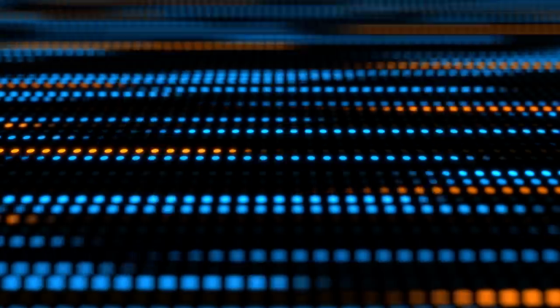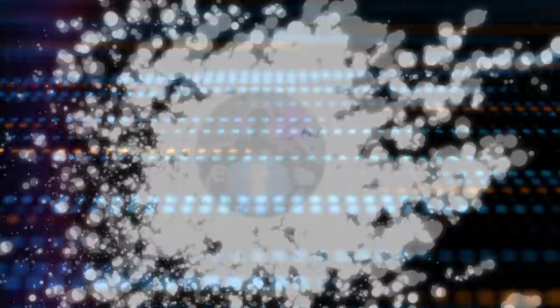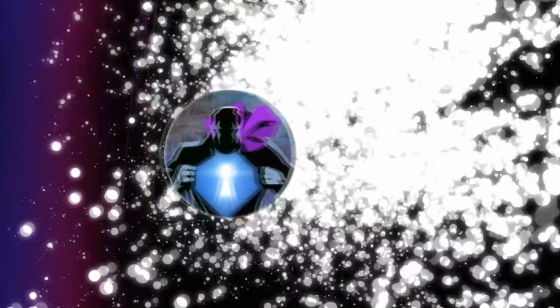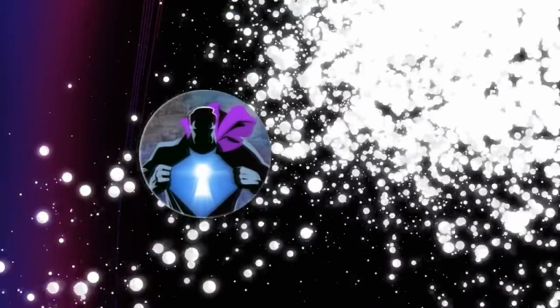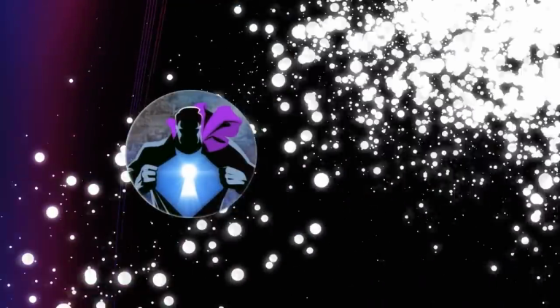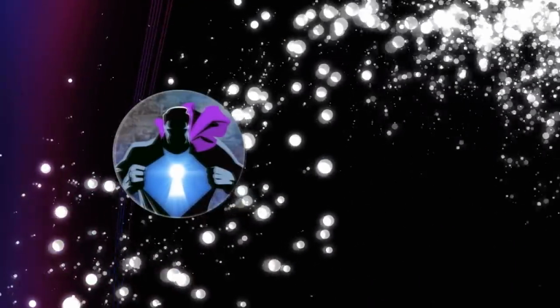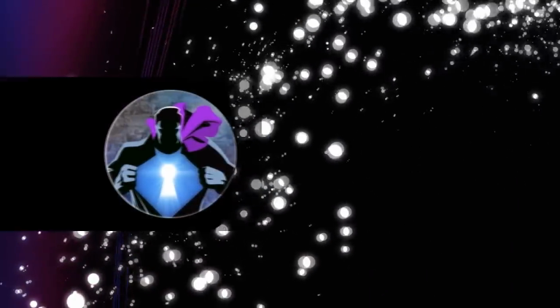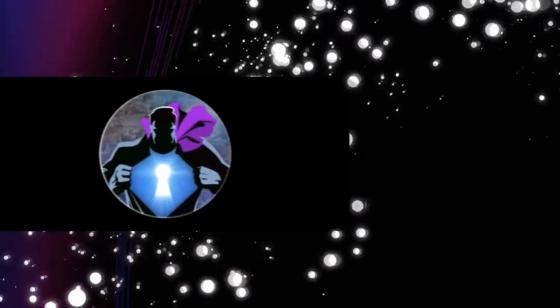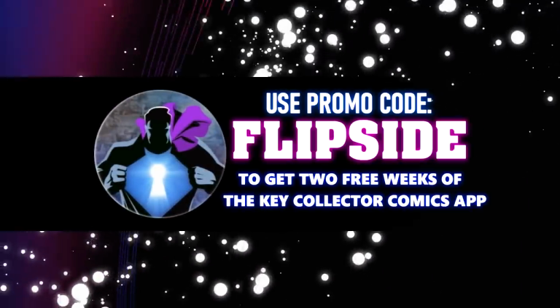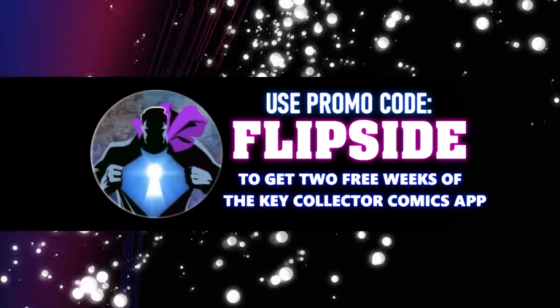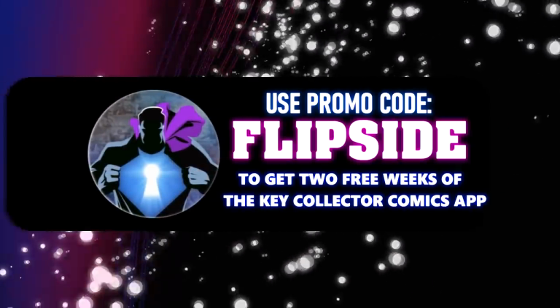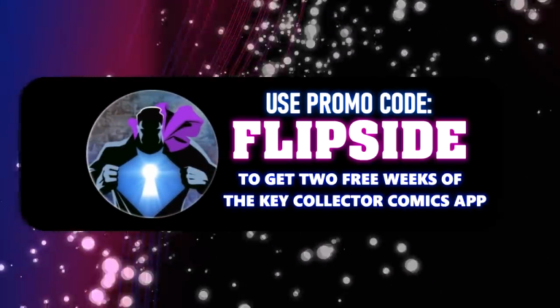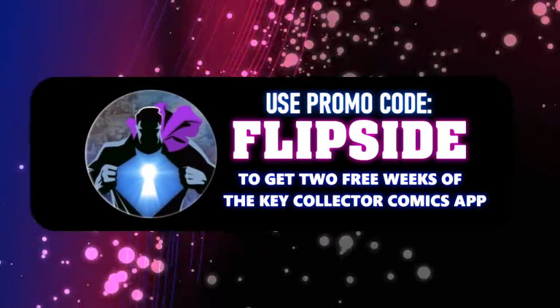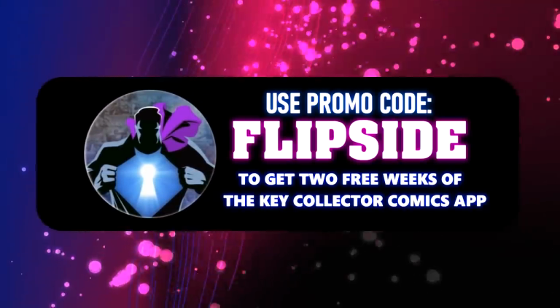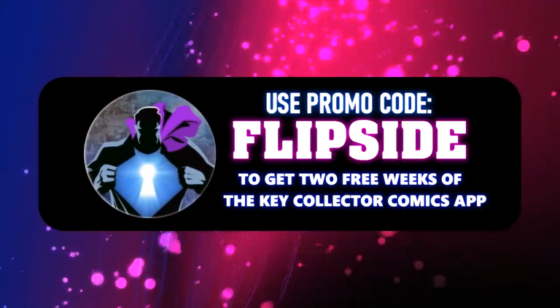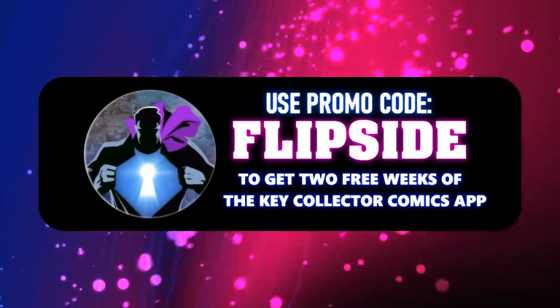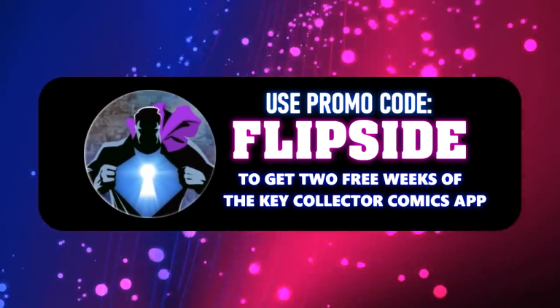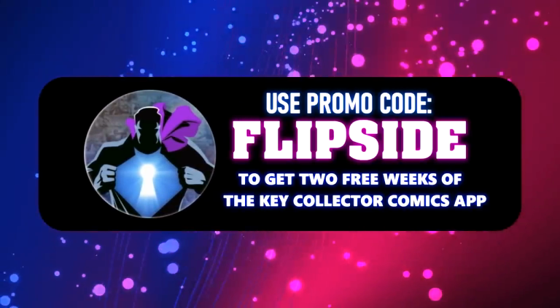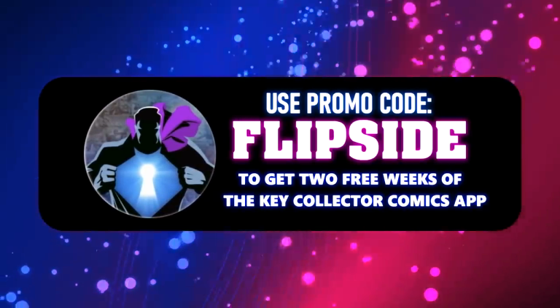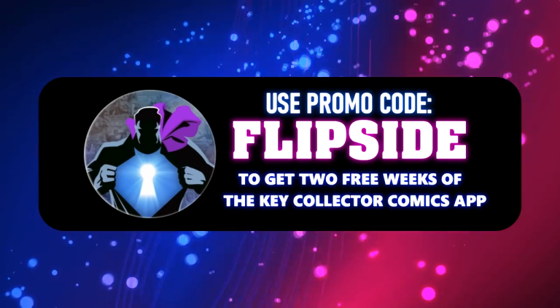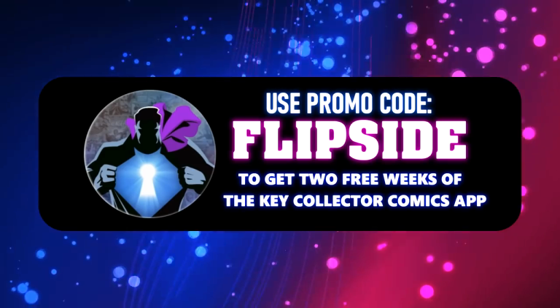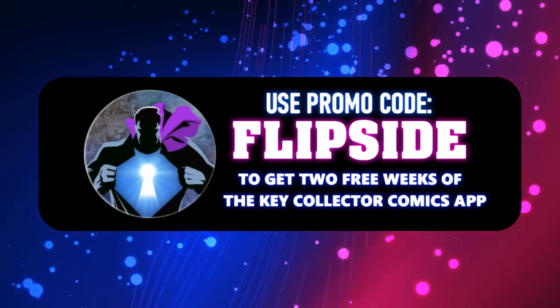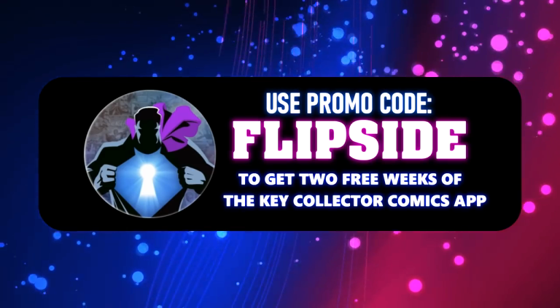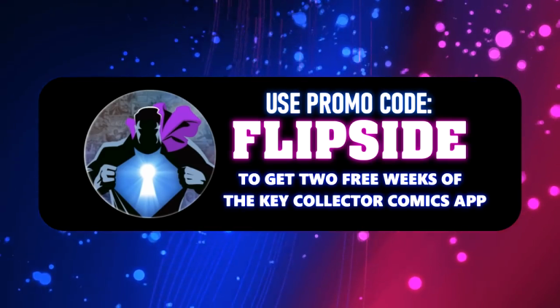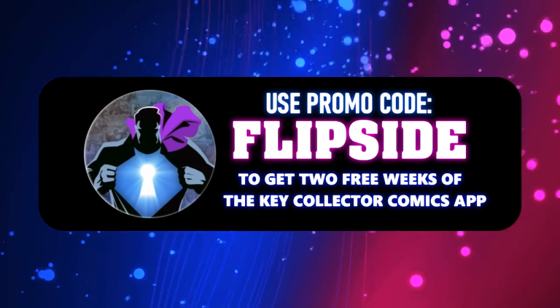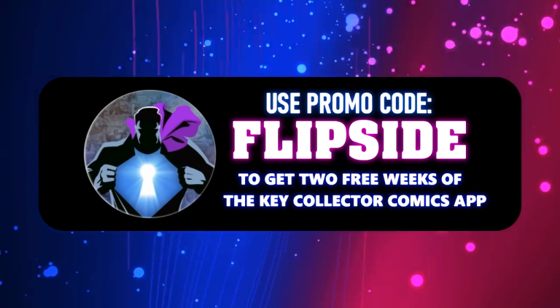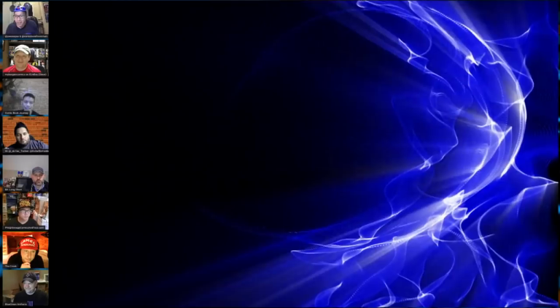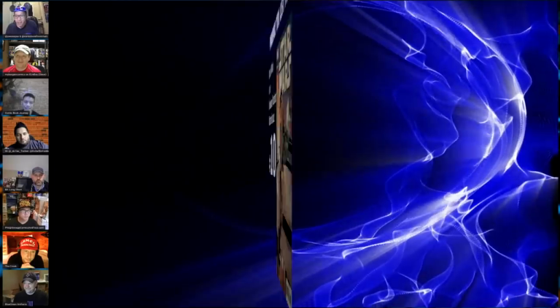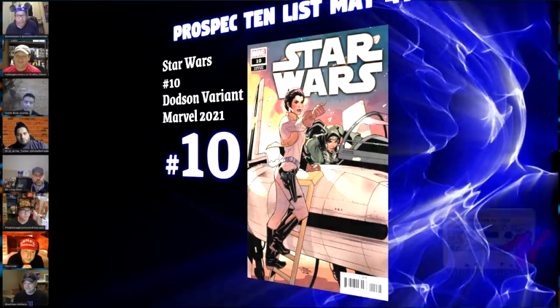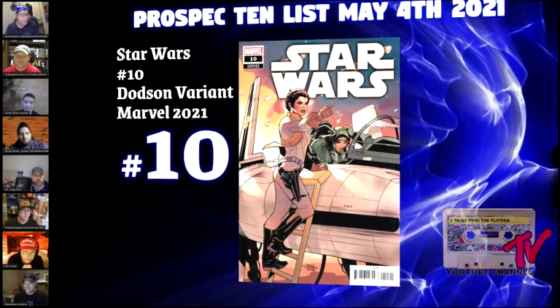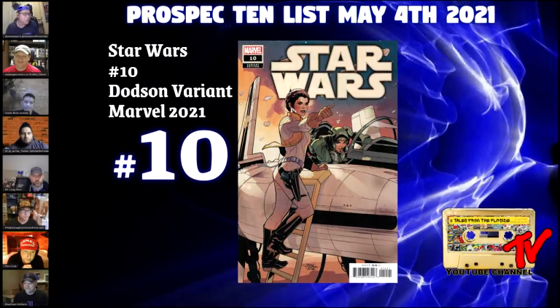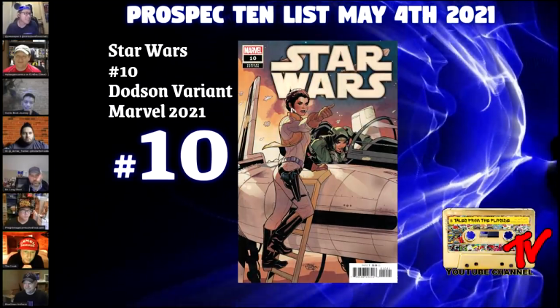Make sure to use our code 'Flipside' to get a two-week subscription to the Key Collector app.